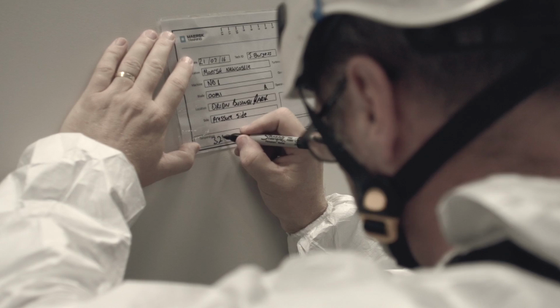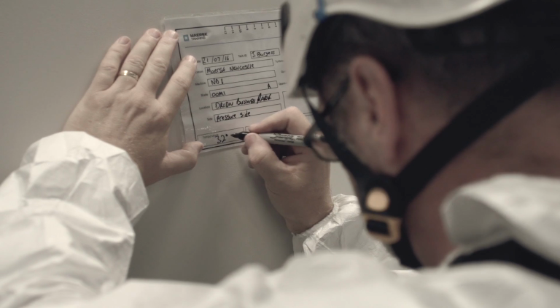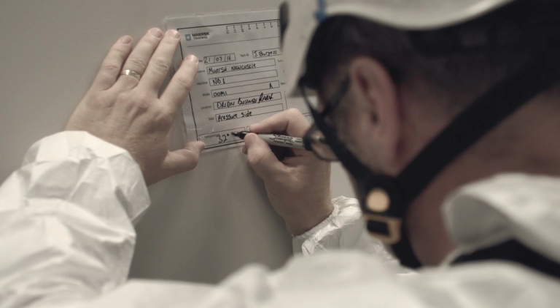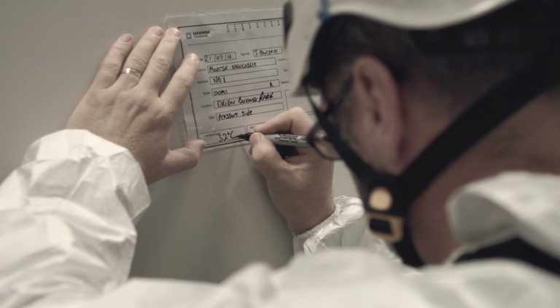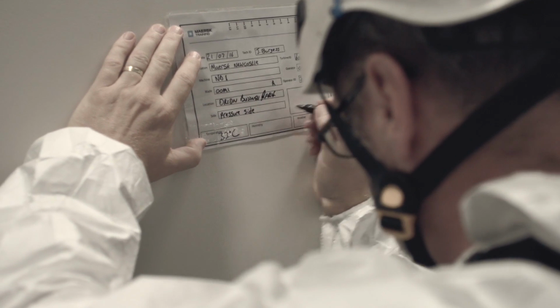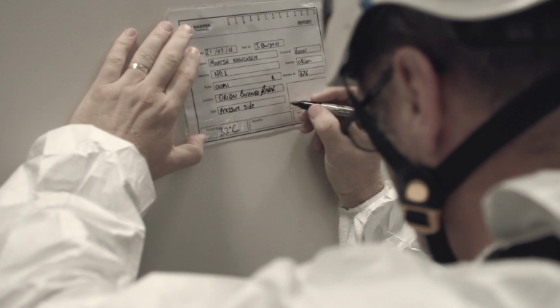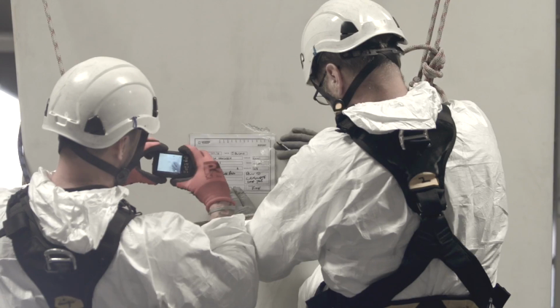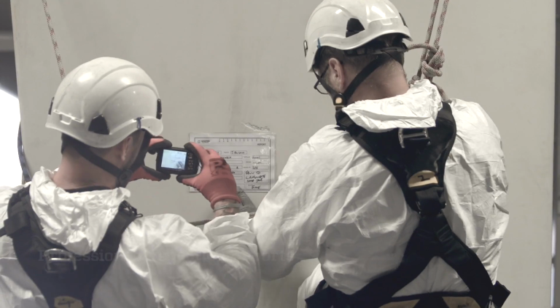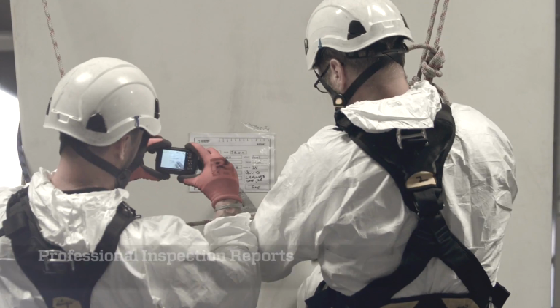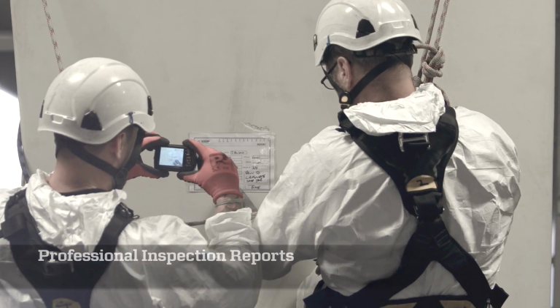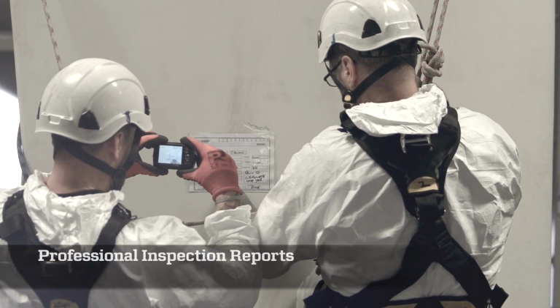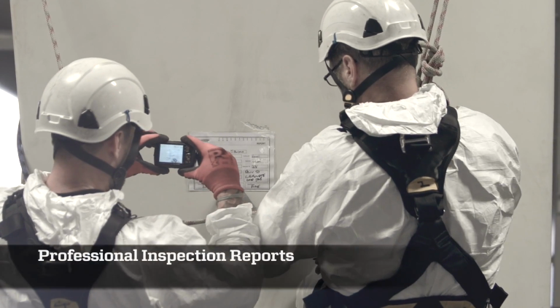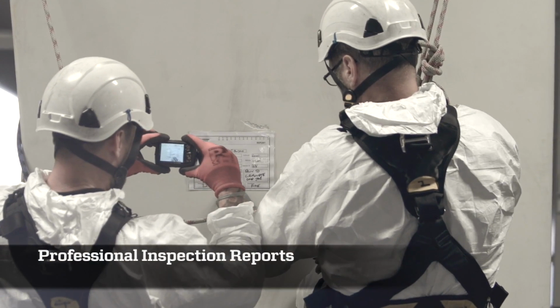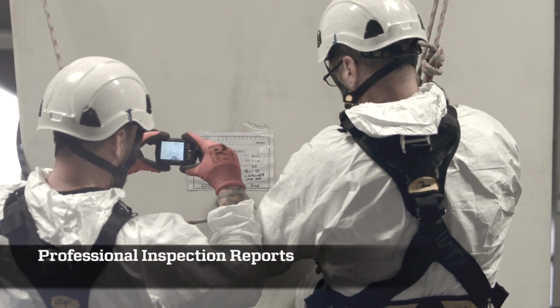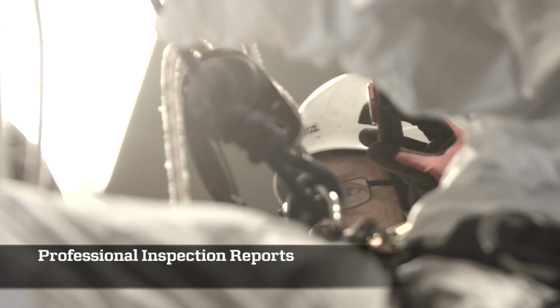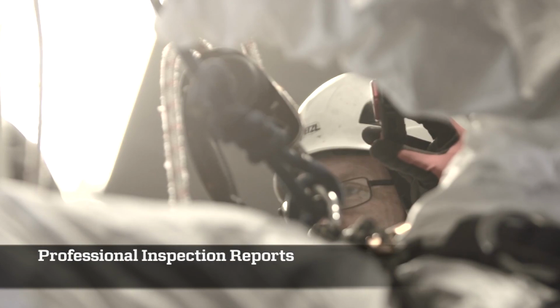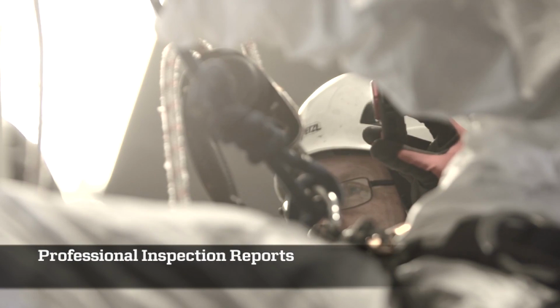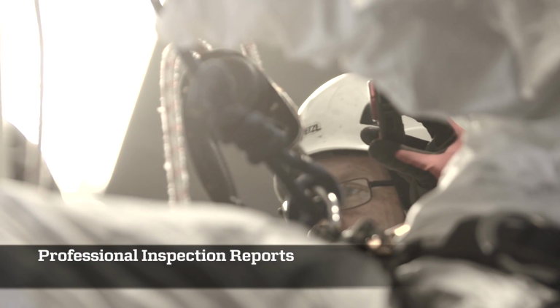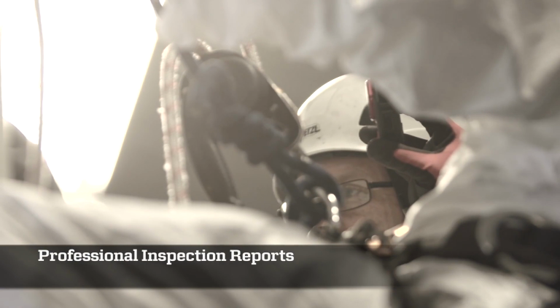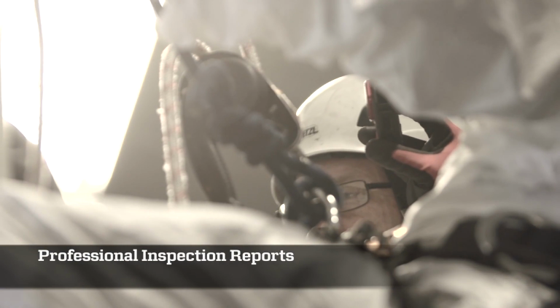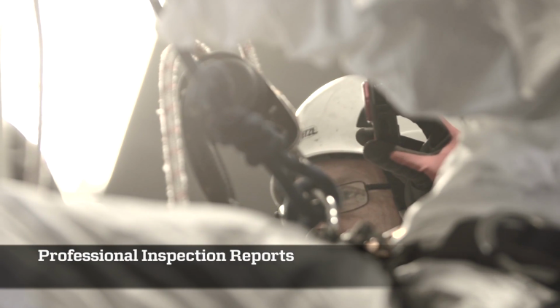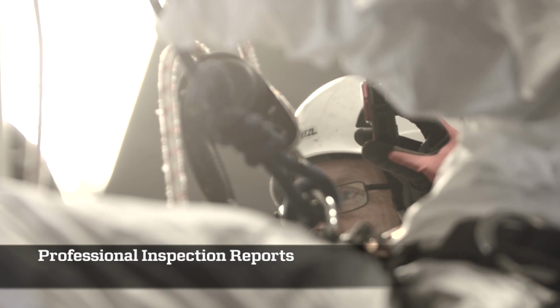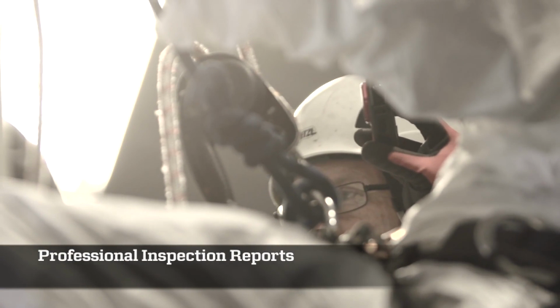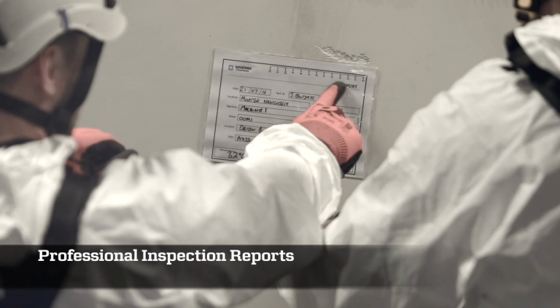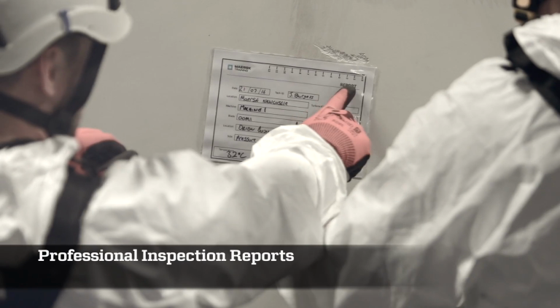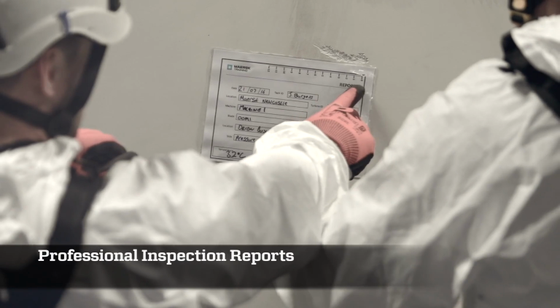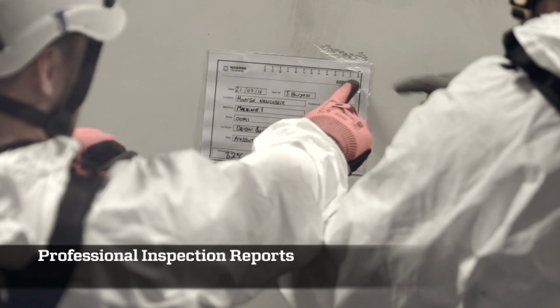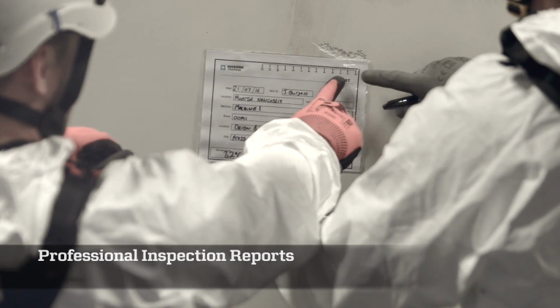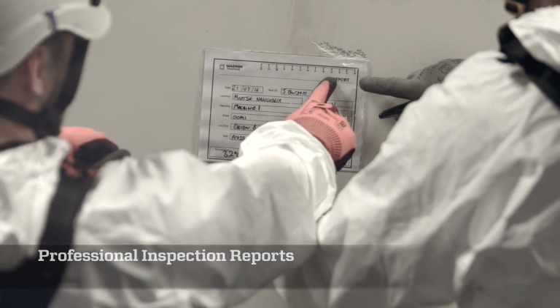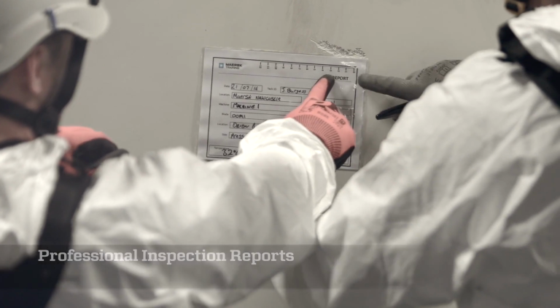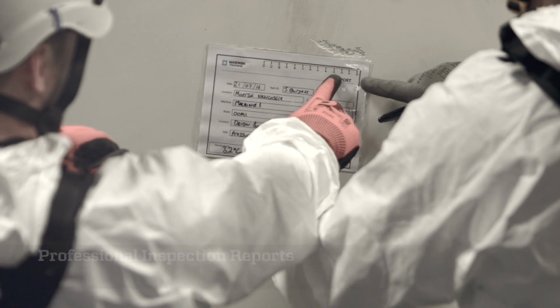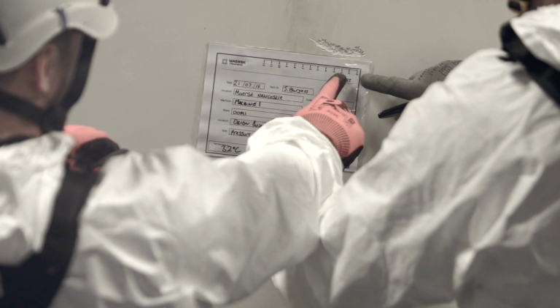Students are taught how to carry out inspections on rotor blades and how to produce professional inspection reports.